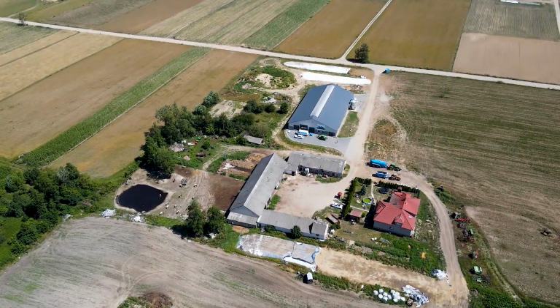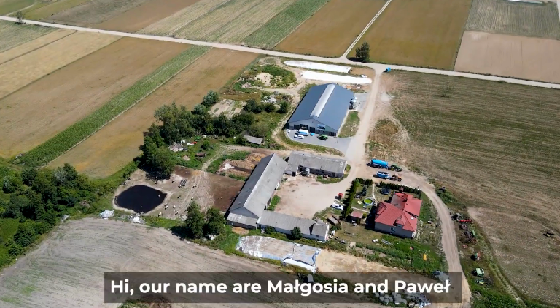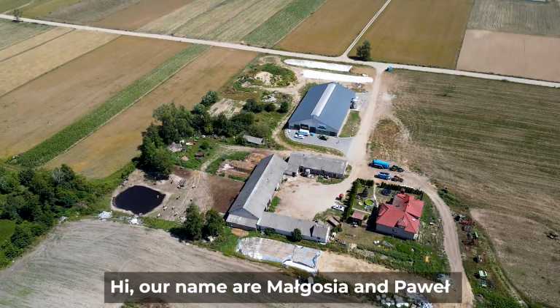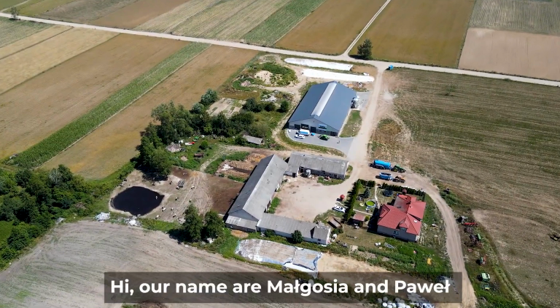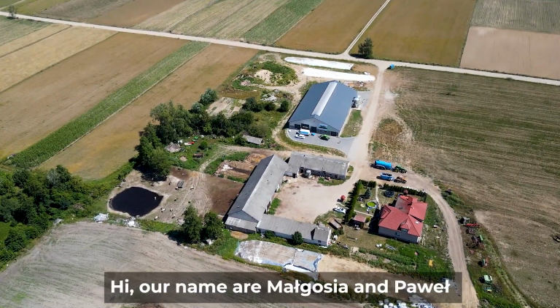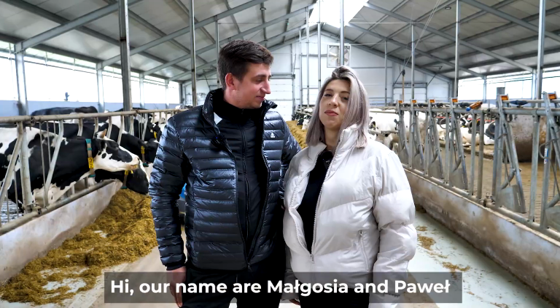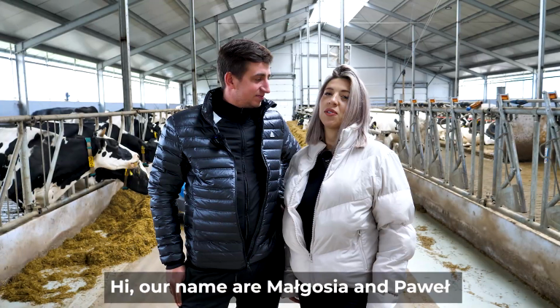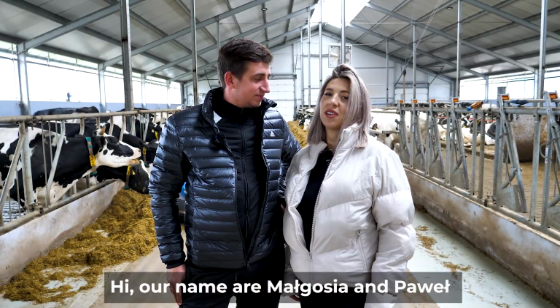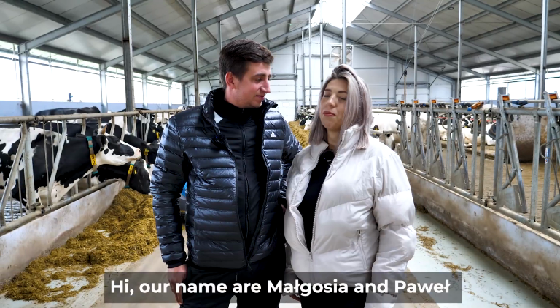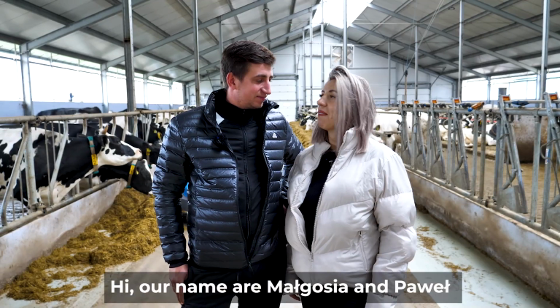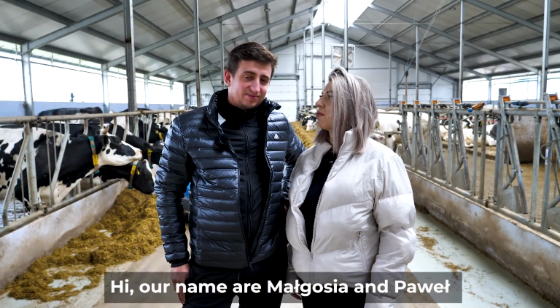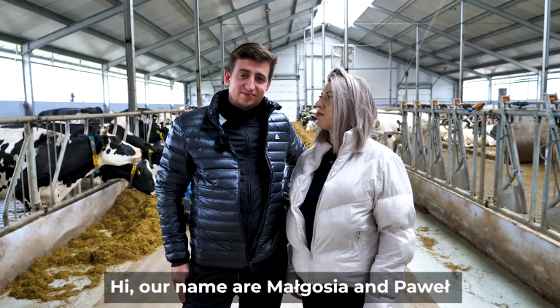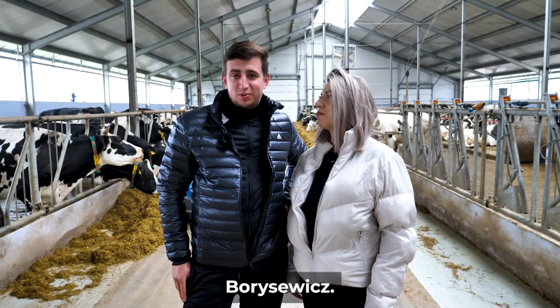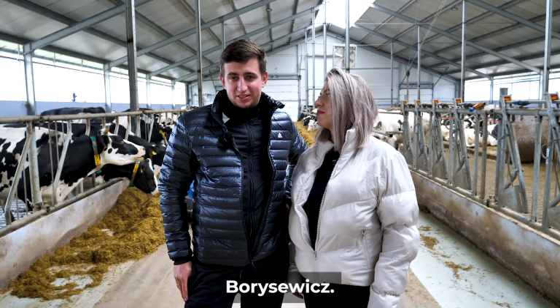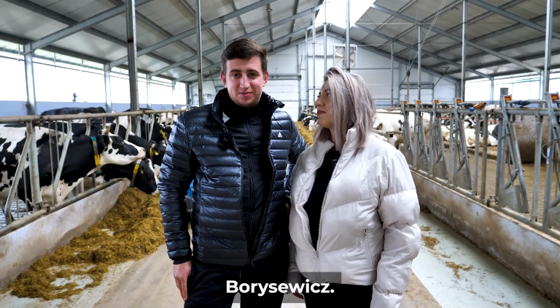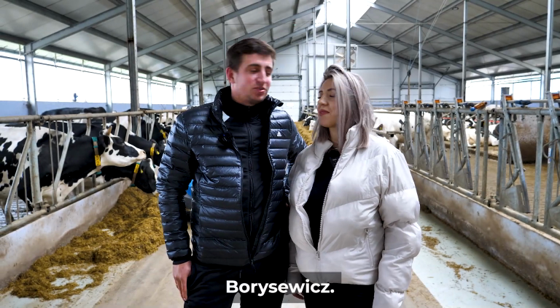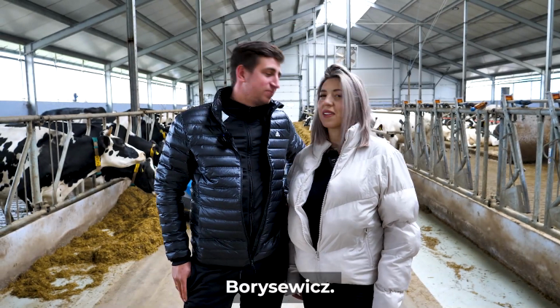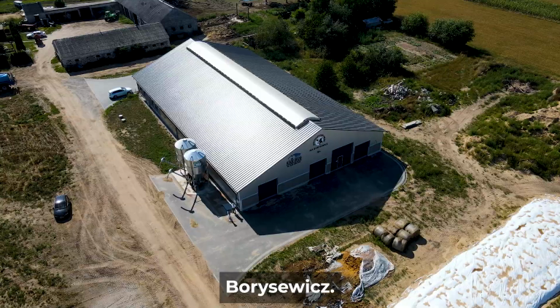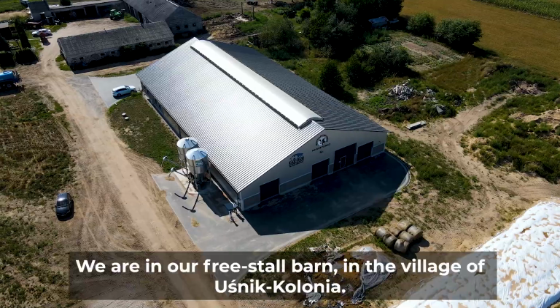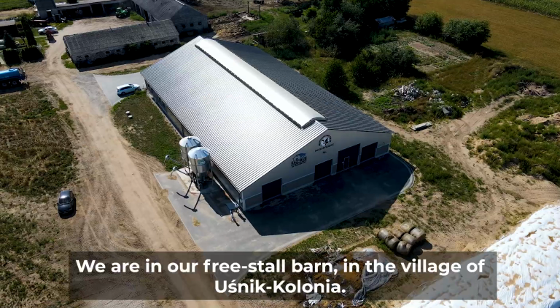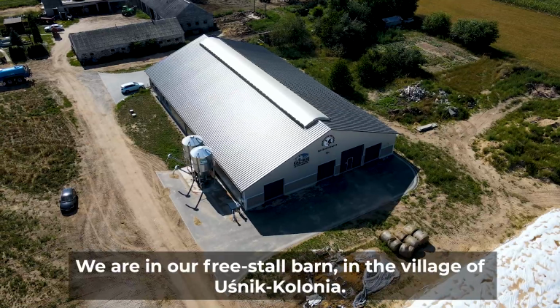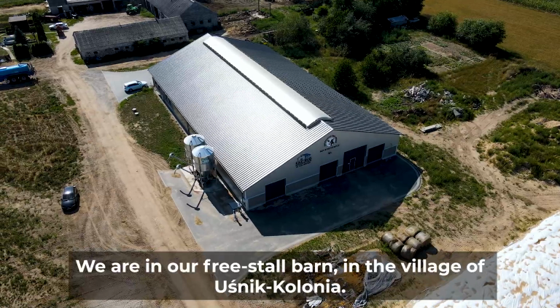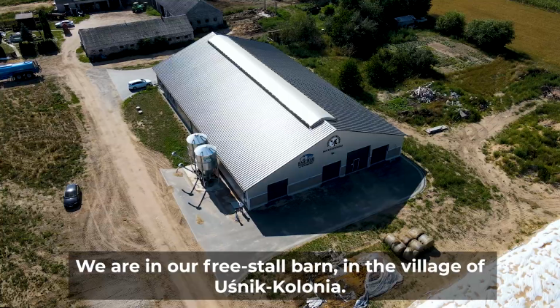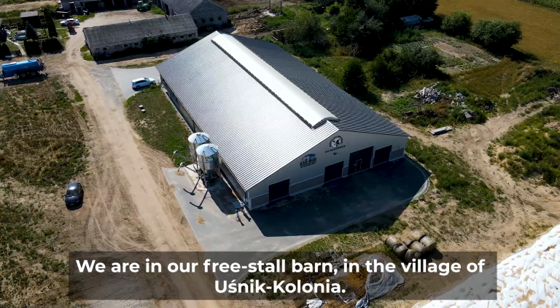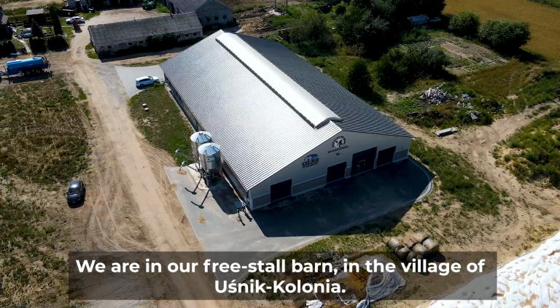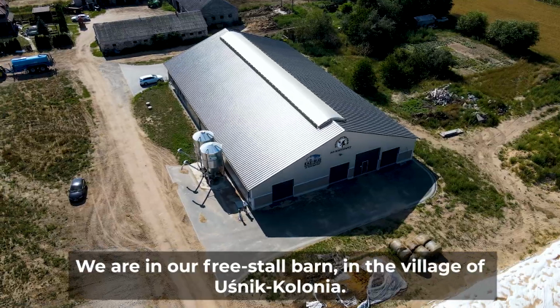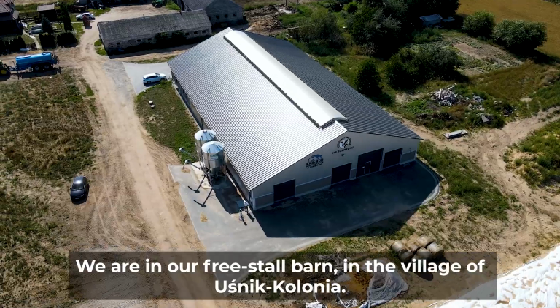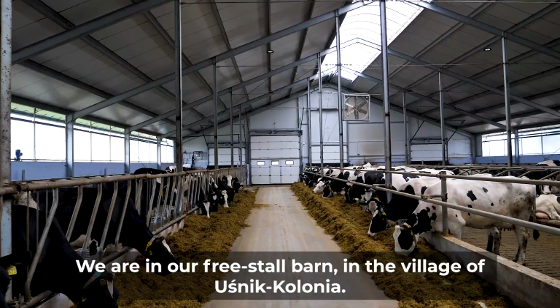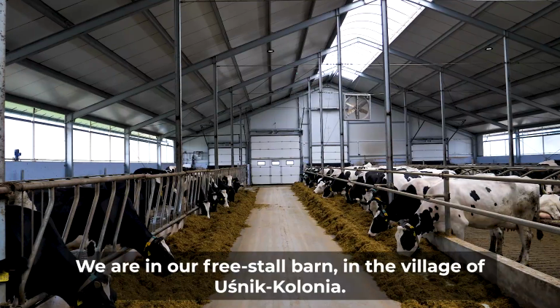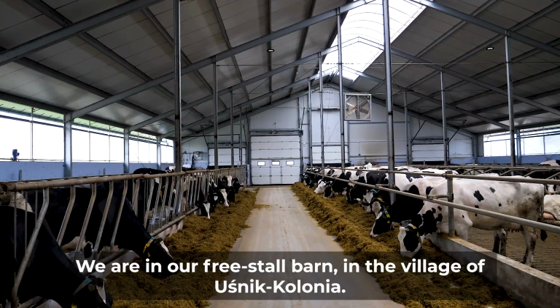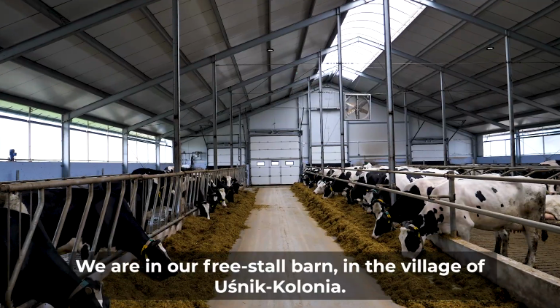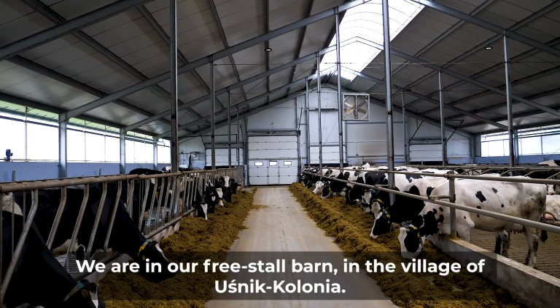Hi, our names are Maugosha and Paweł Bodysiewicz. We are in our free stall barn in the village of Uschnik Kolonia.